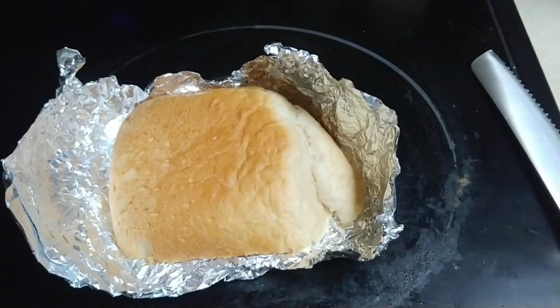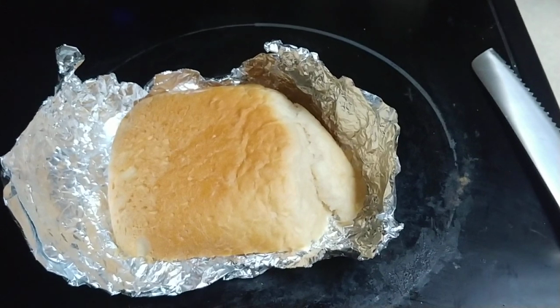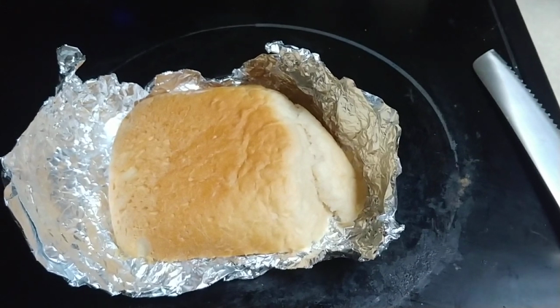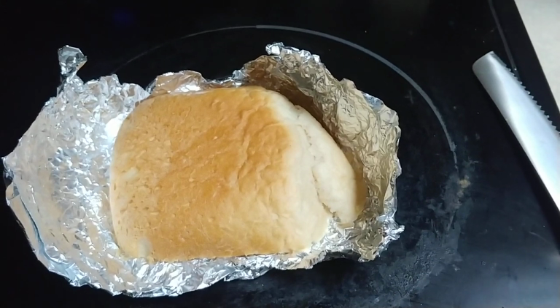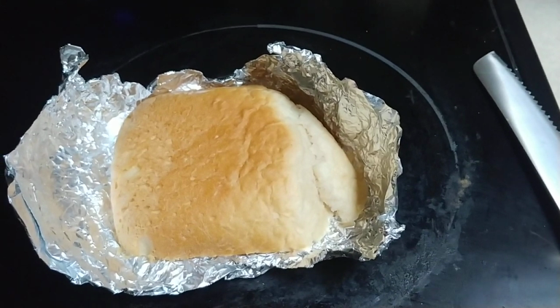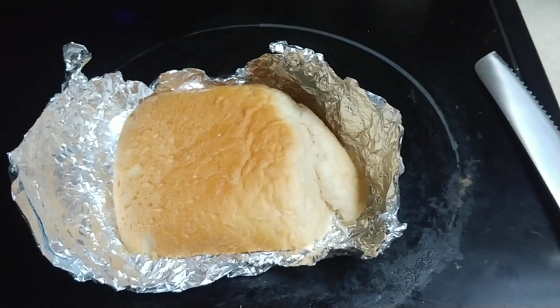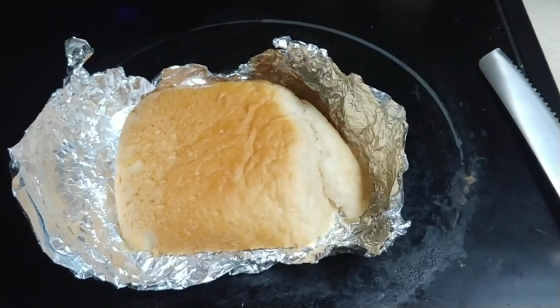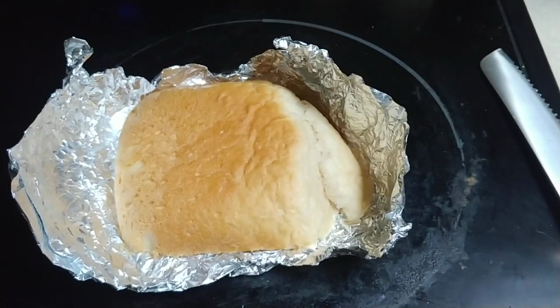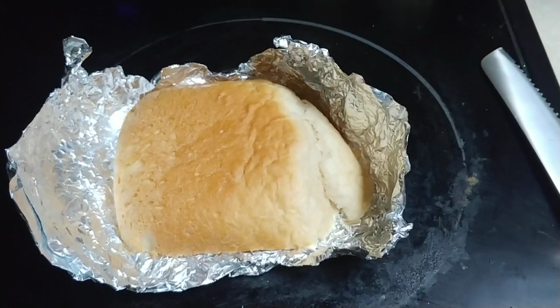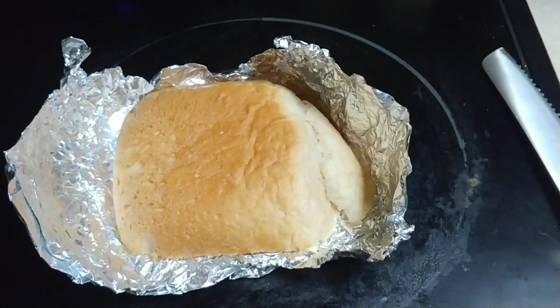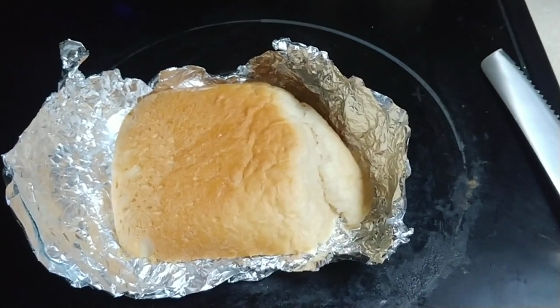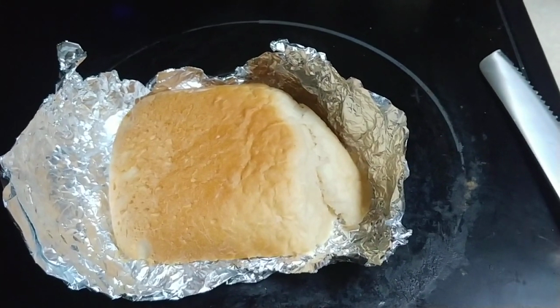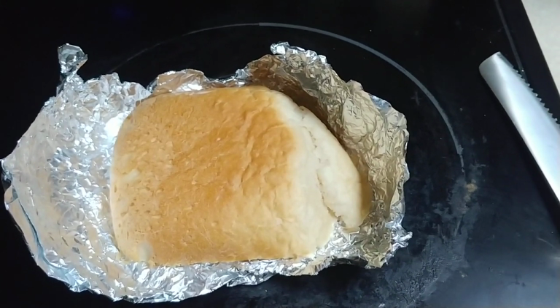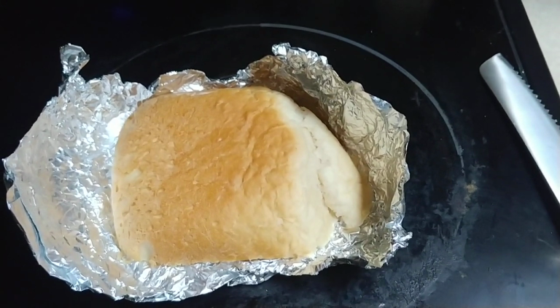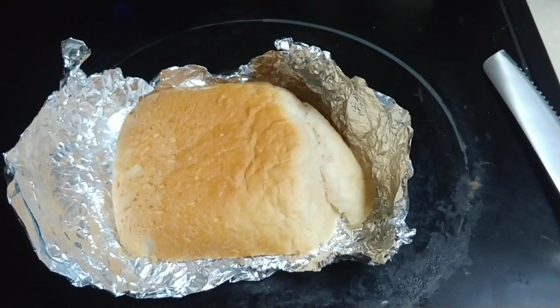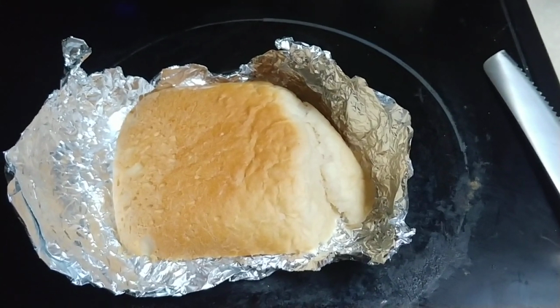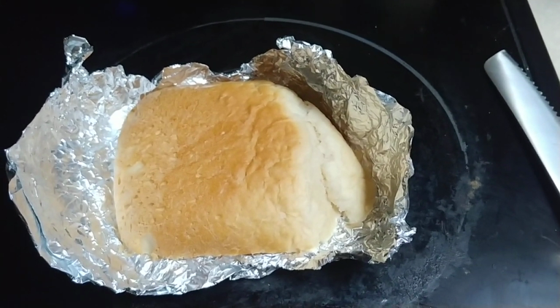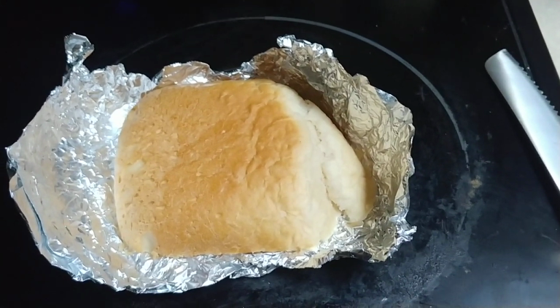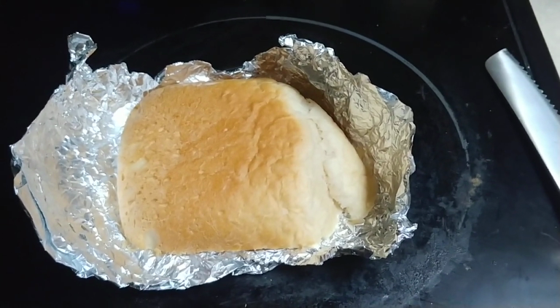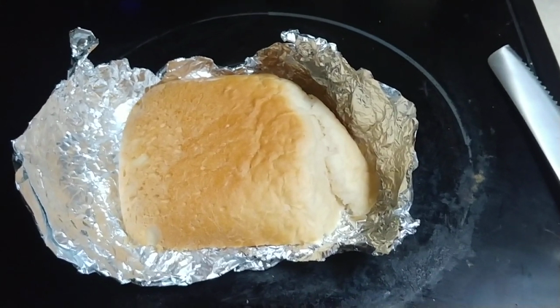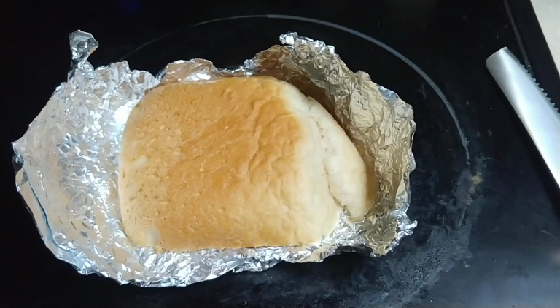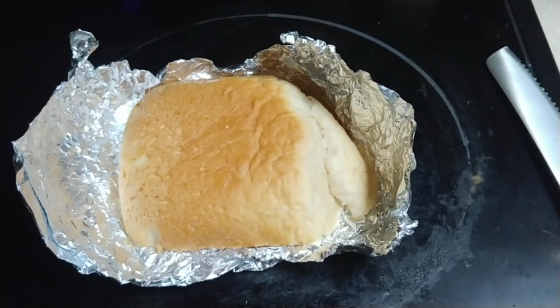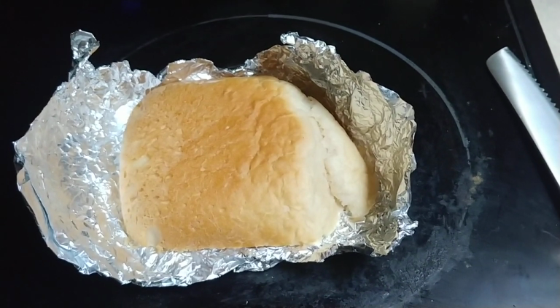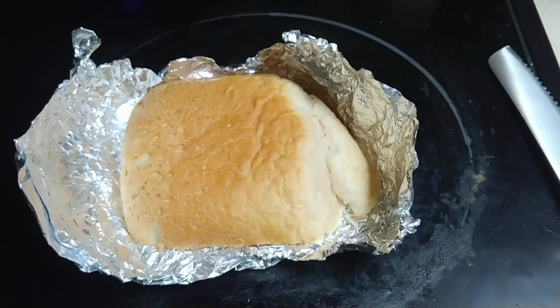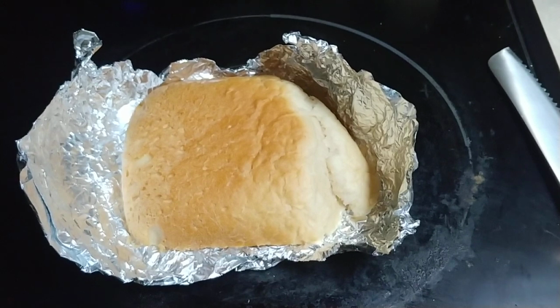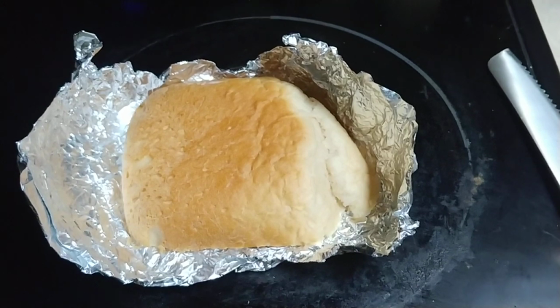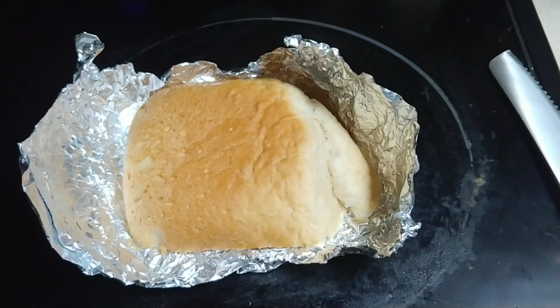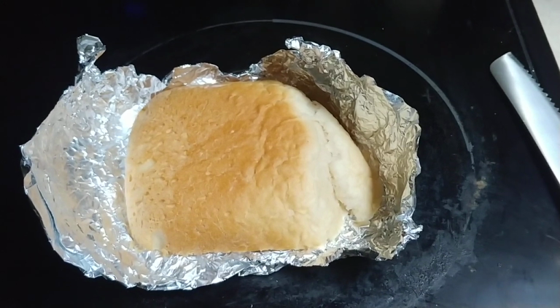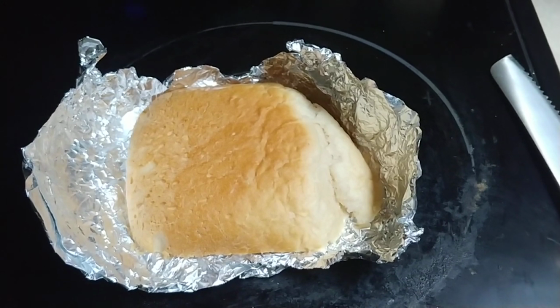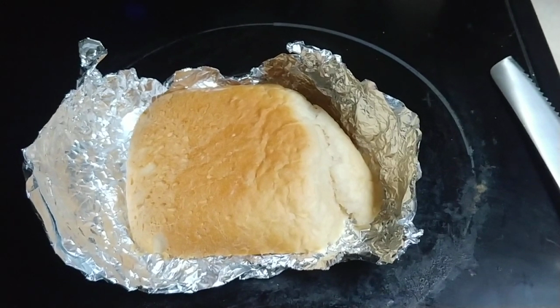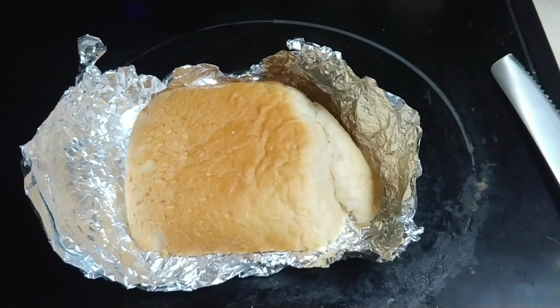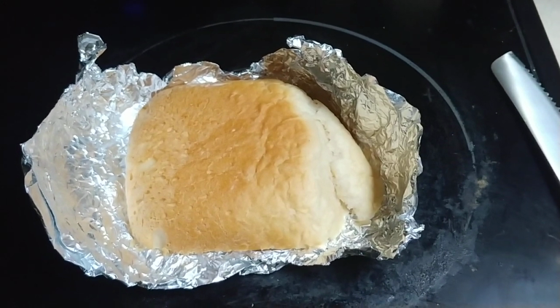Once I got cancer, I had to have all my teeth pulled. The cancer was actually in my tonsils, my gums, and my throat.